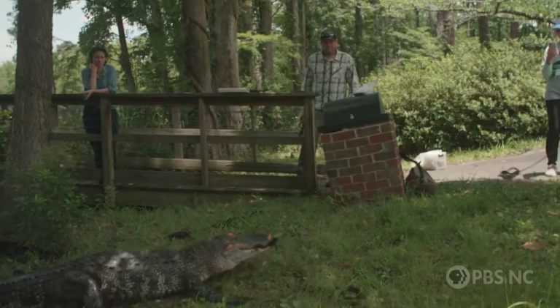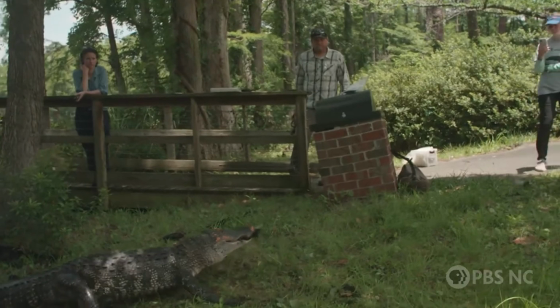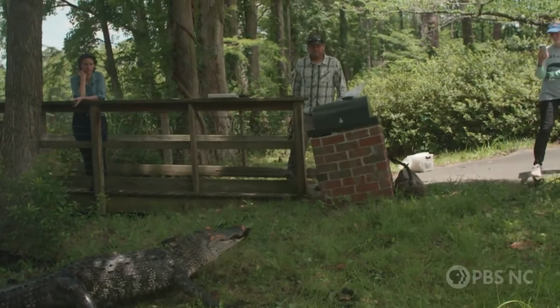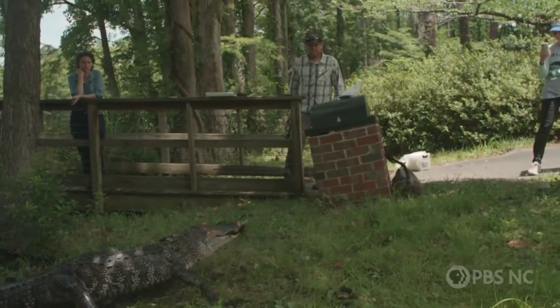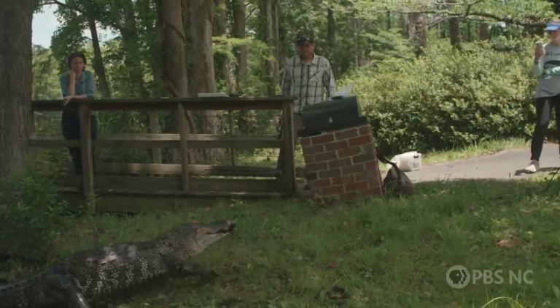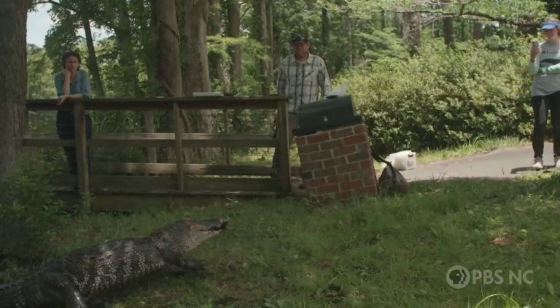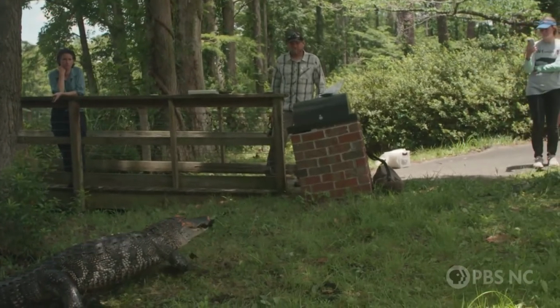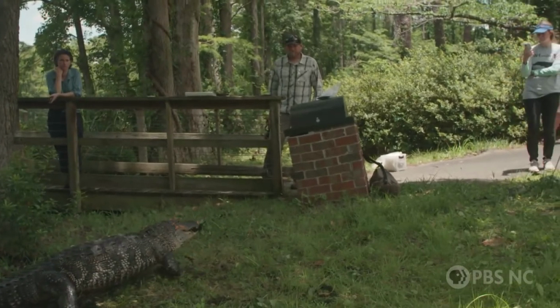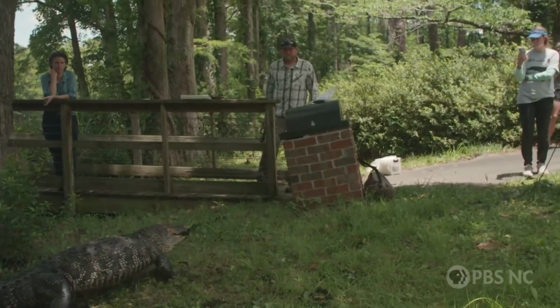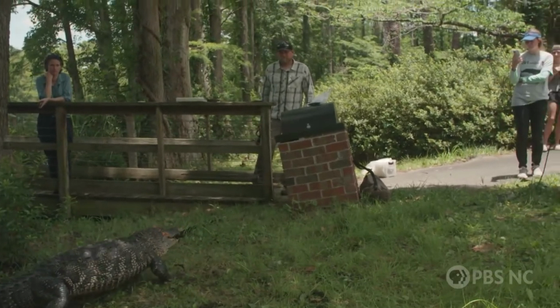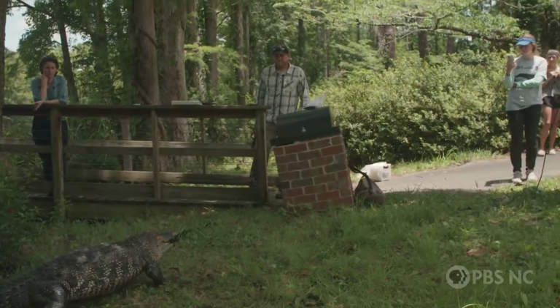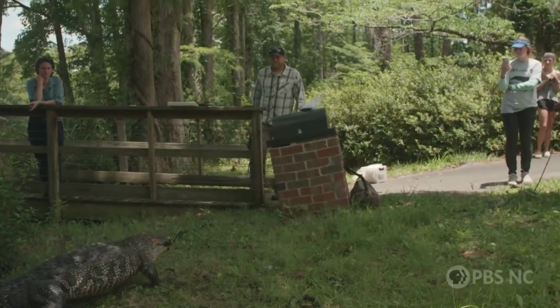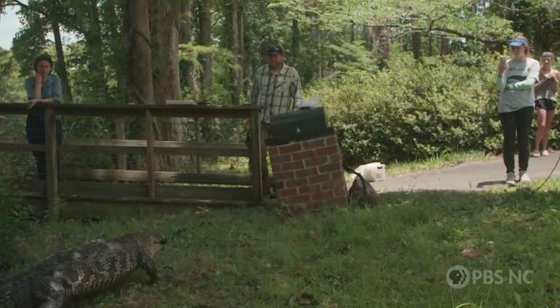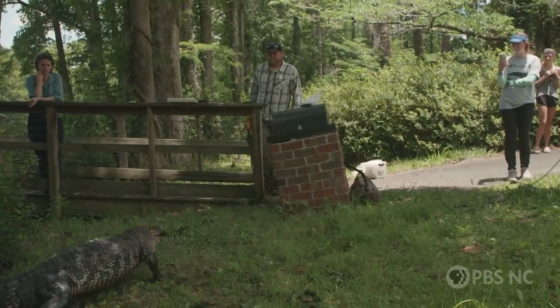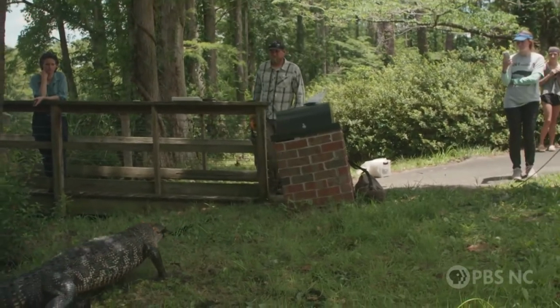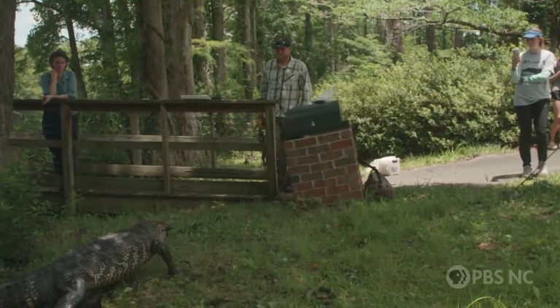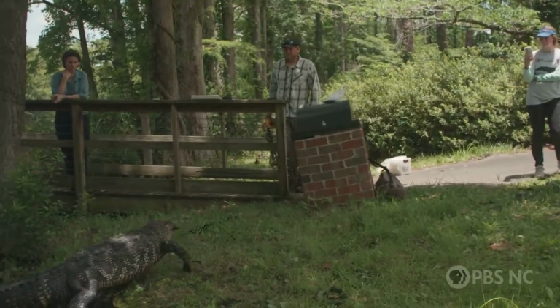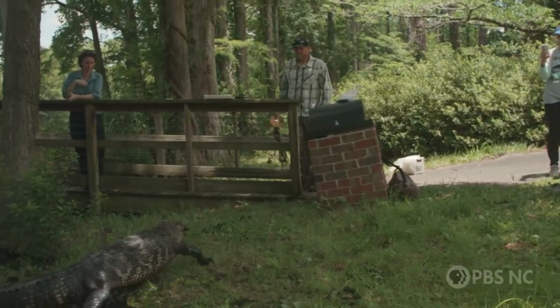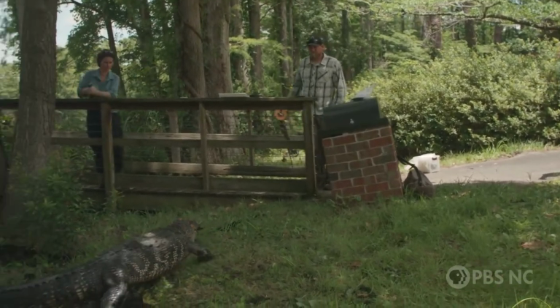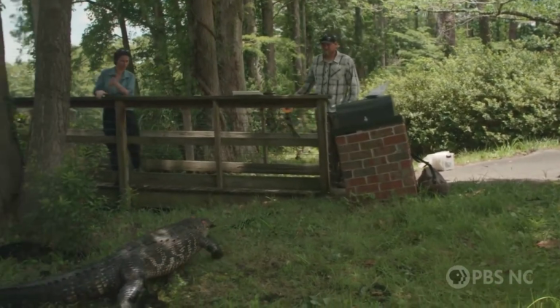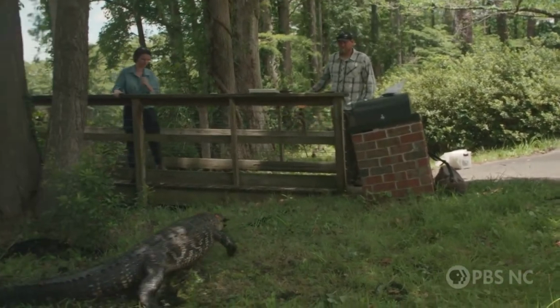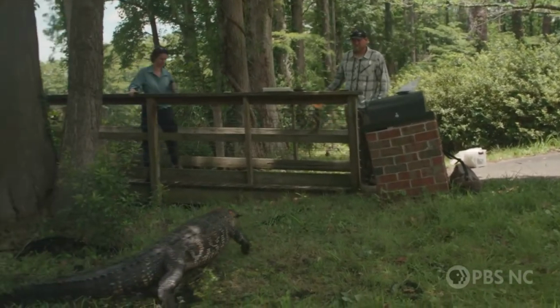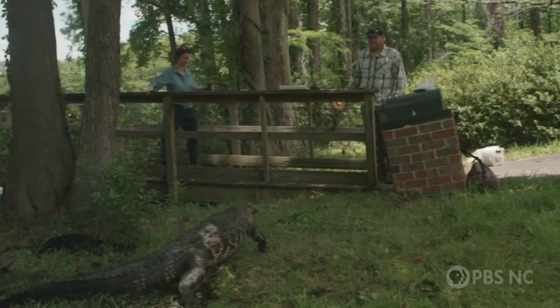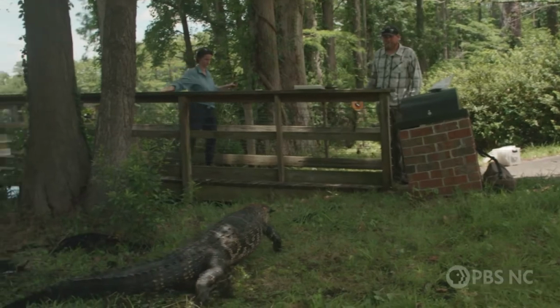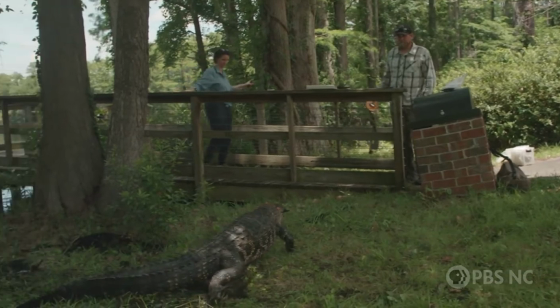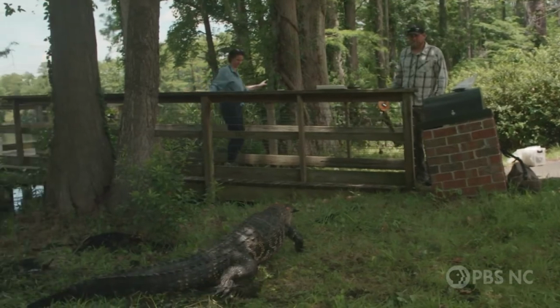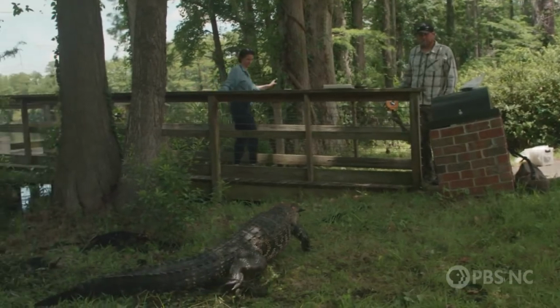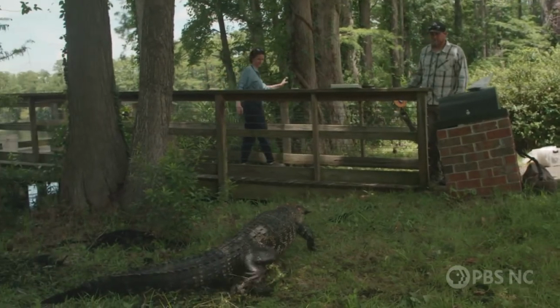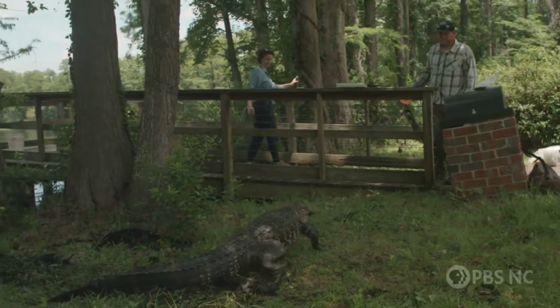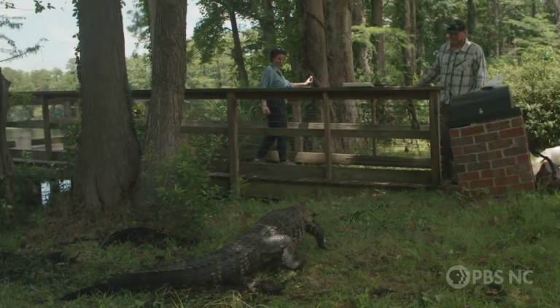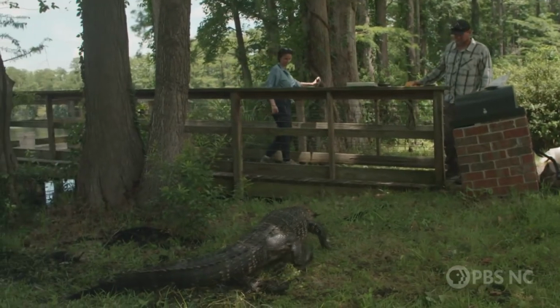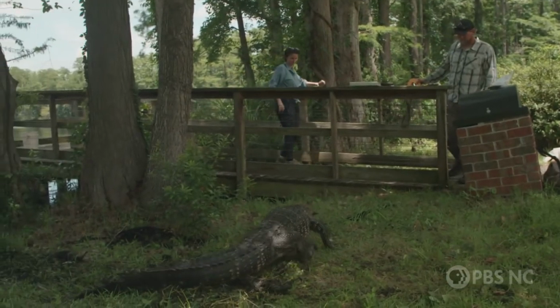Side note — that's me in the blue shirt trying to figure out if I should be worried that the alligator seems to be coming towards me. It all worked out.